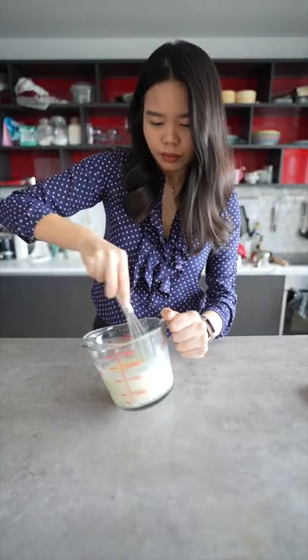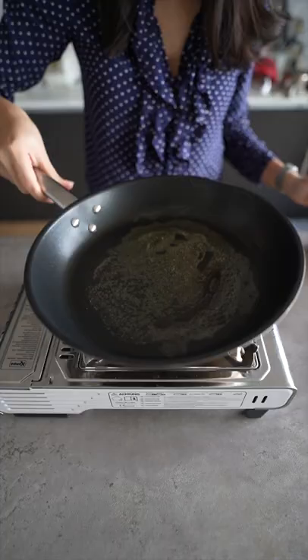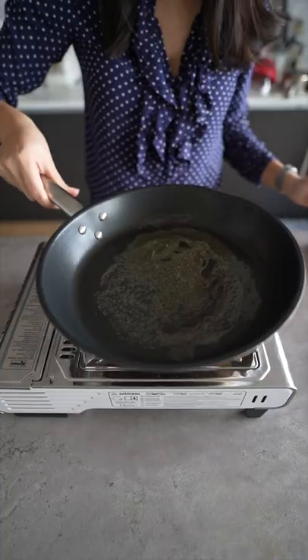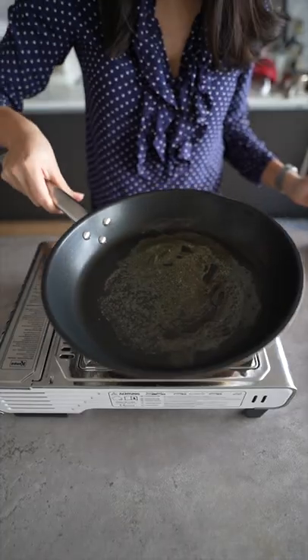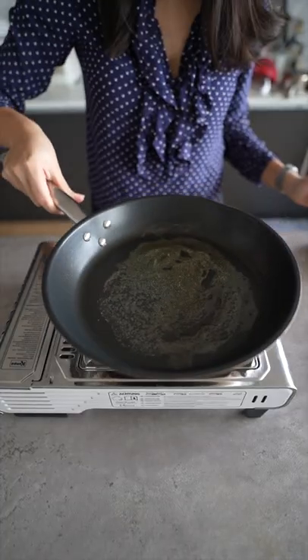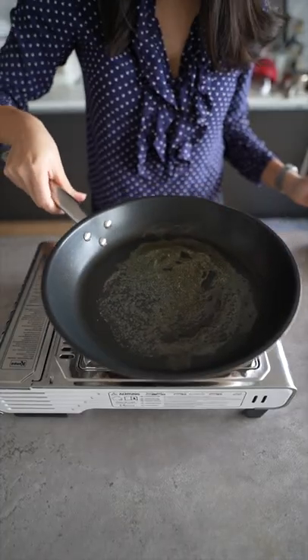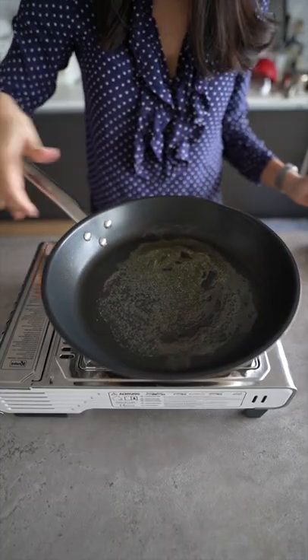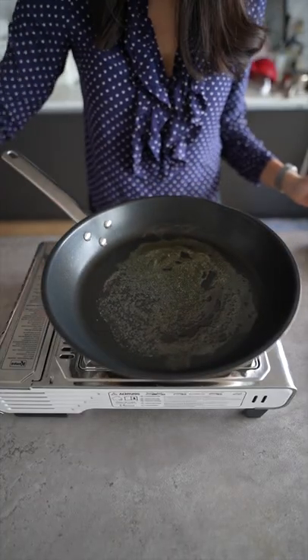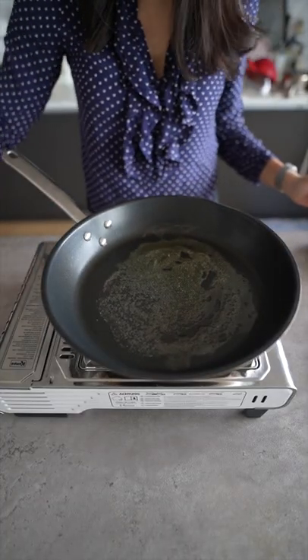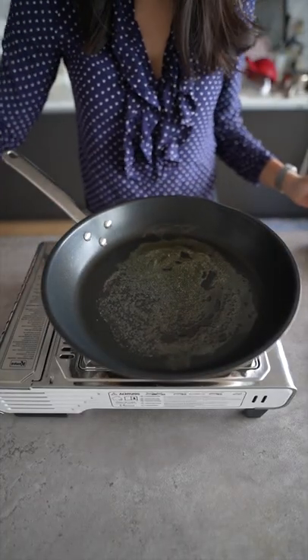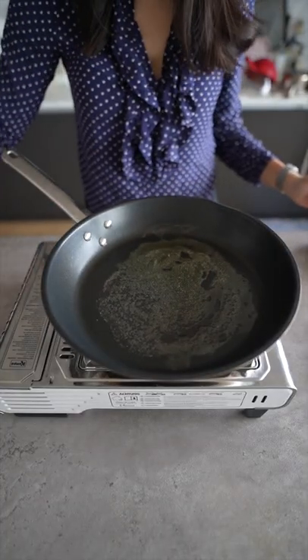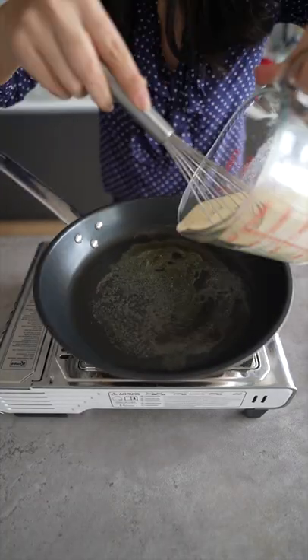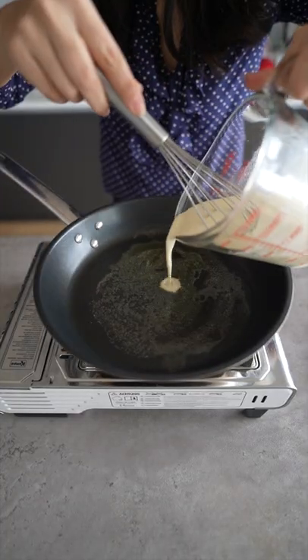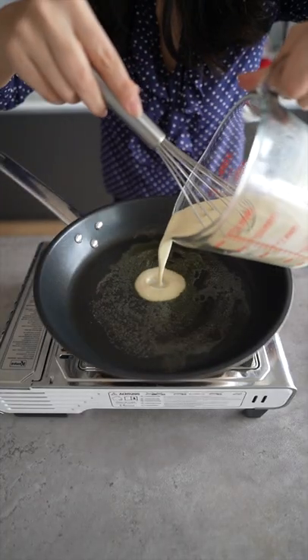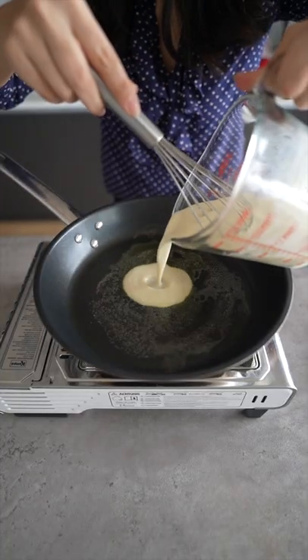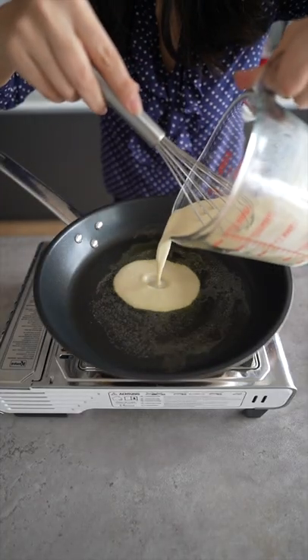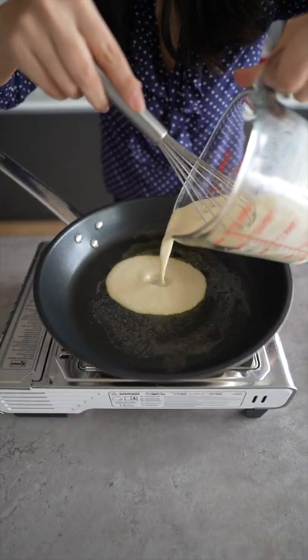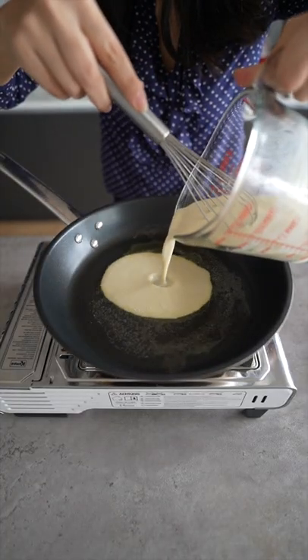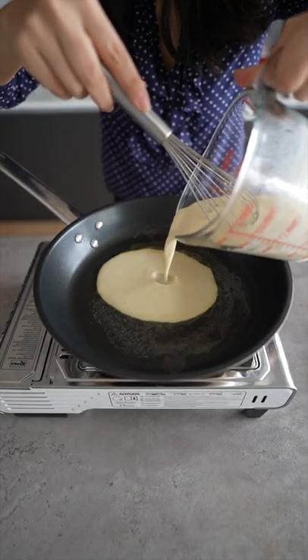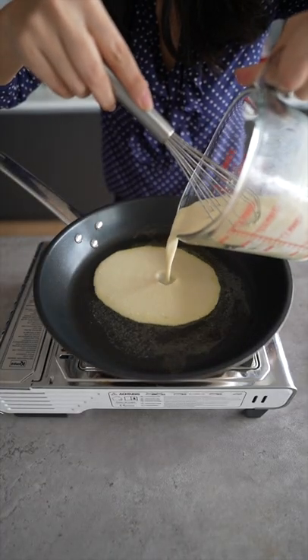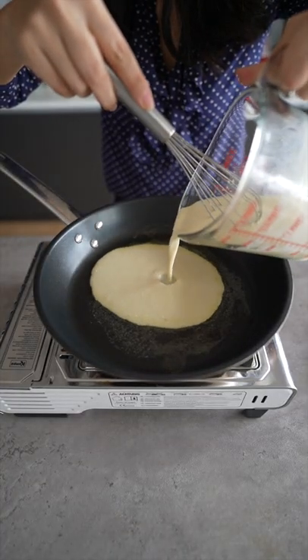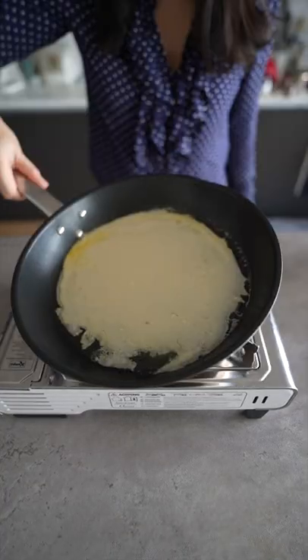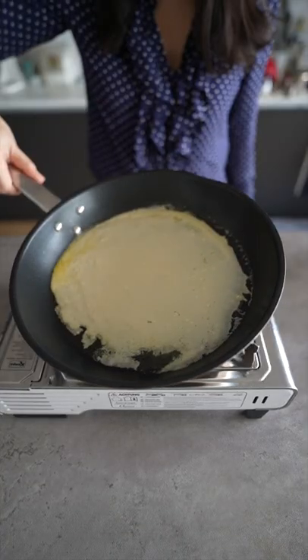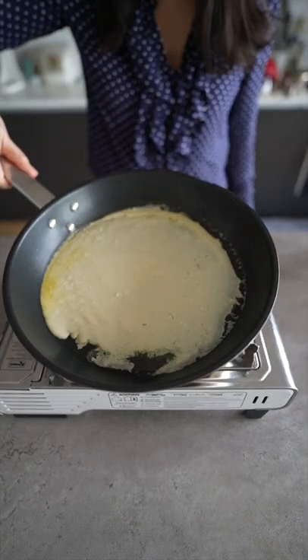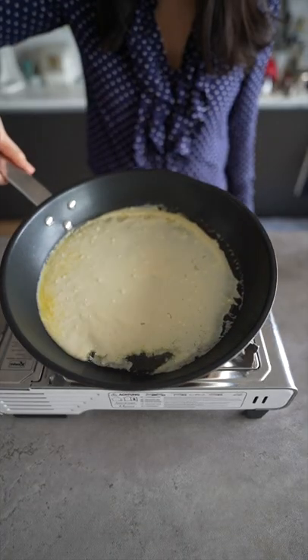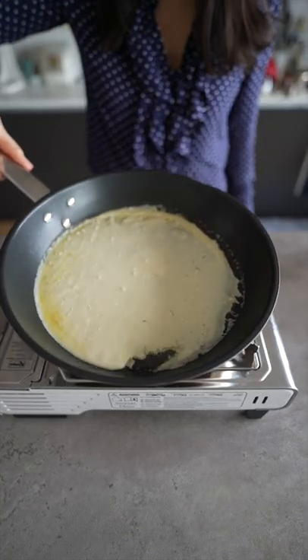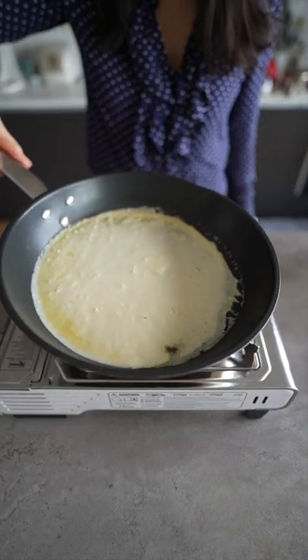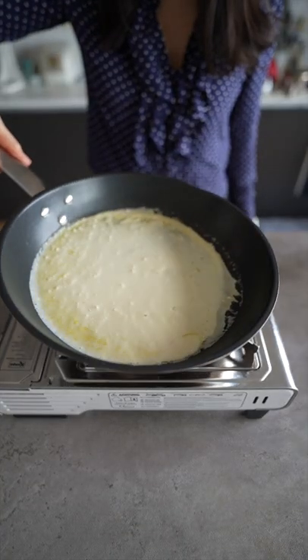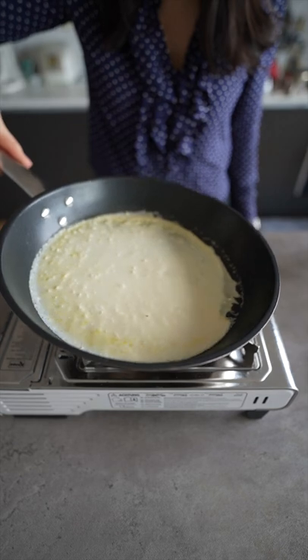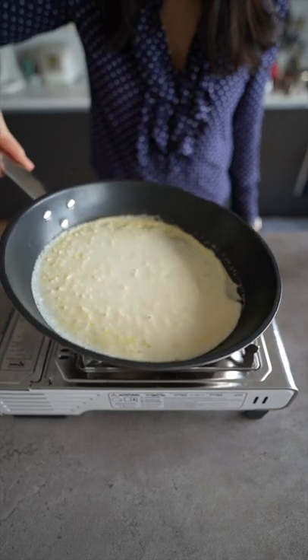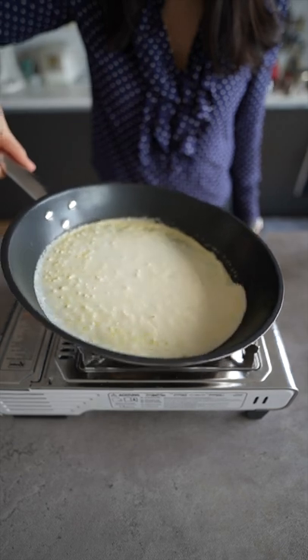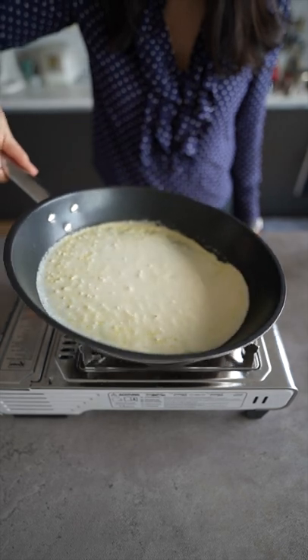Heat up your pan and lightly grease it with some butter. Pour in the batter. Thin it out by rotating your pan.